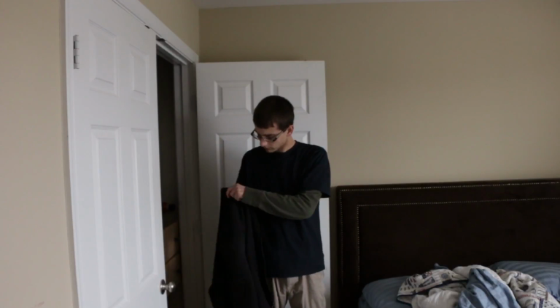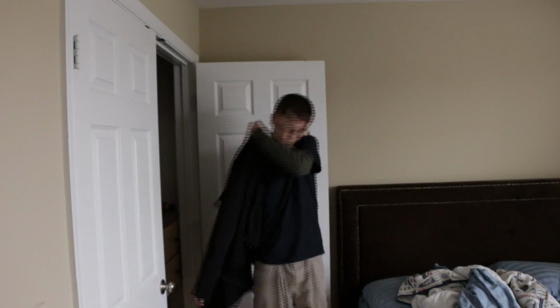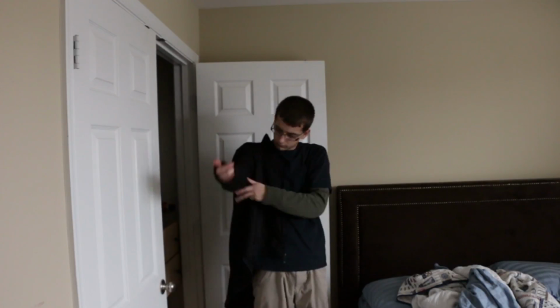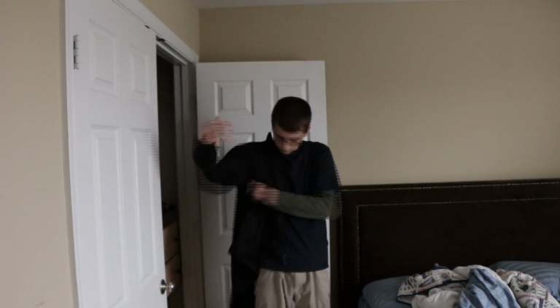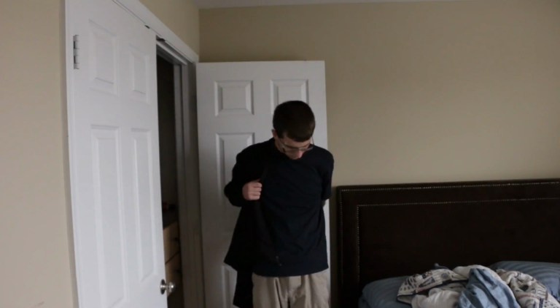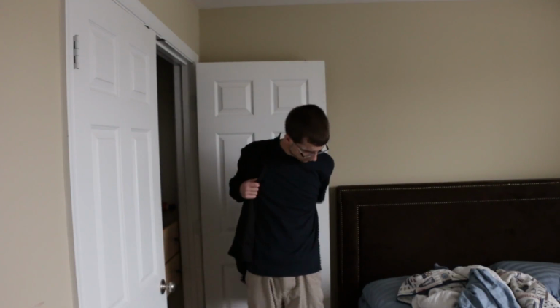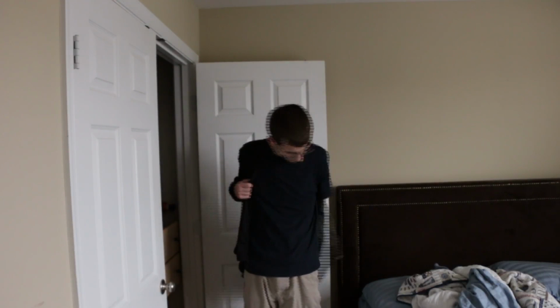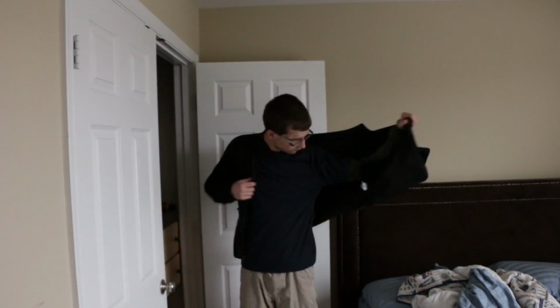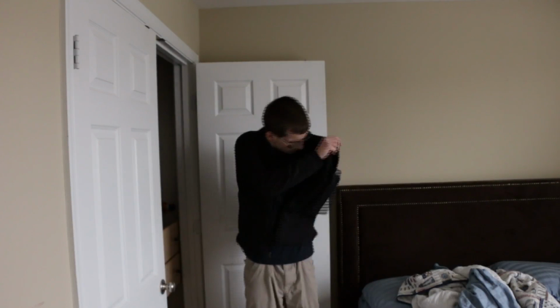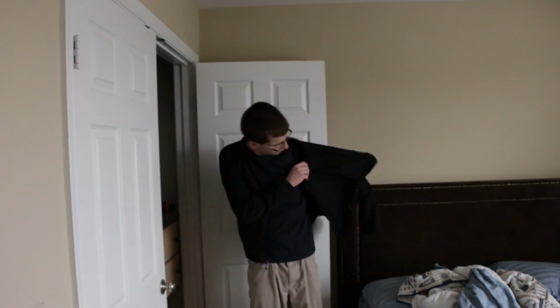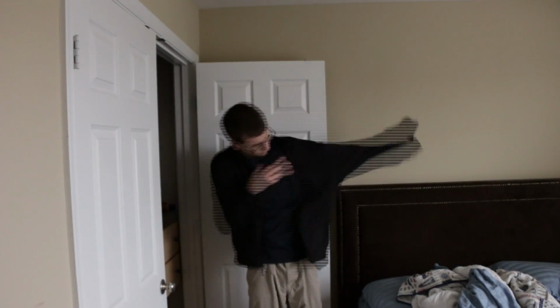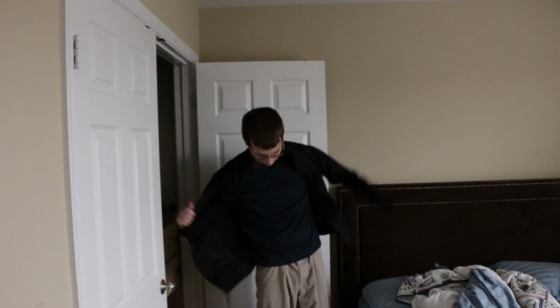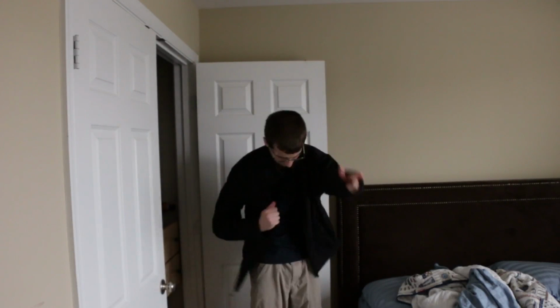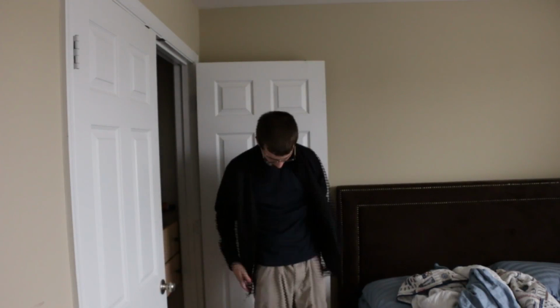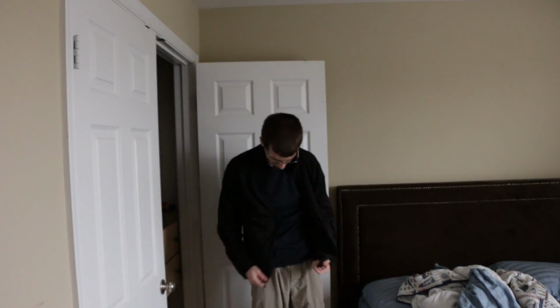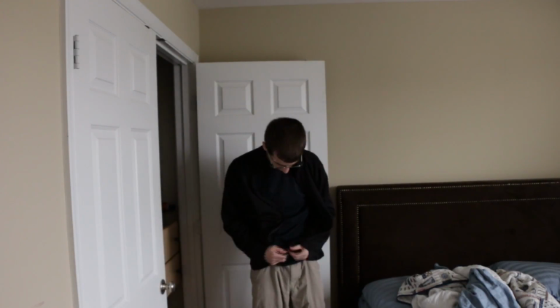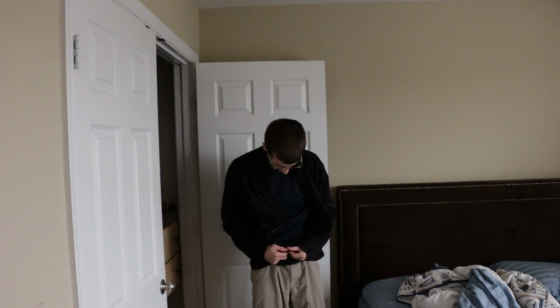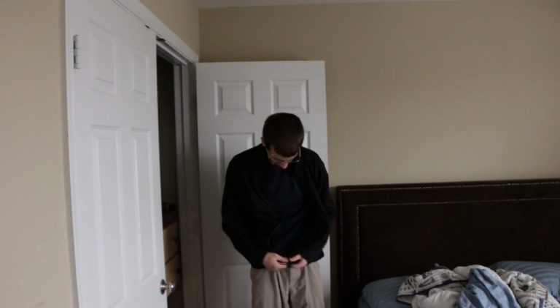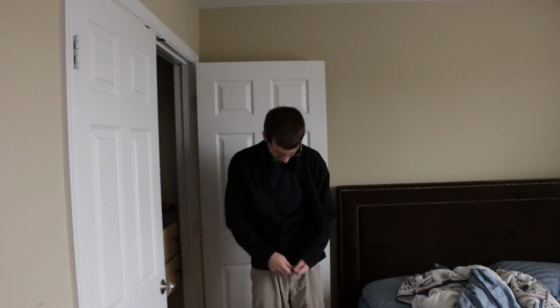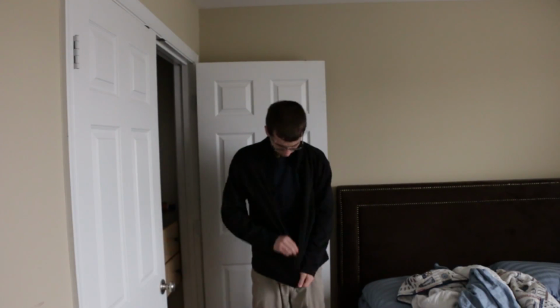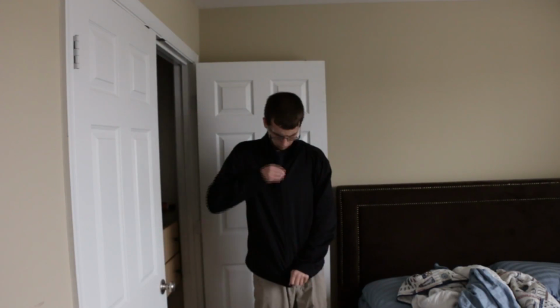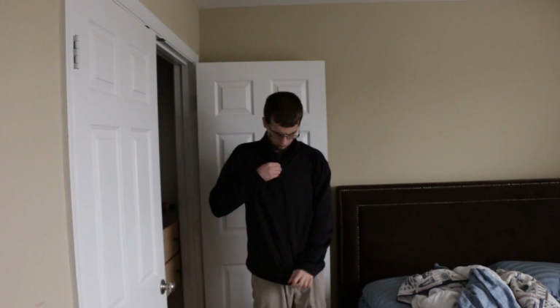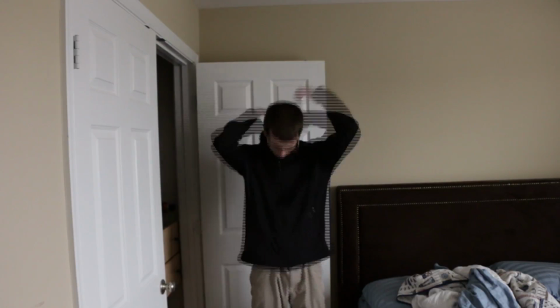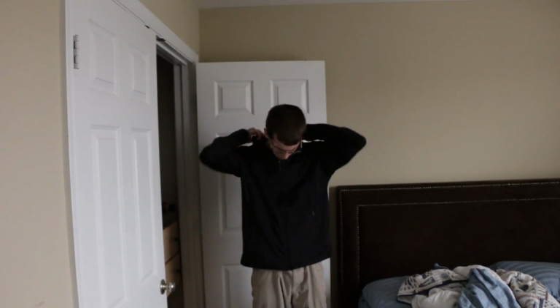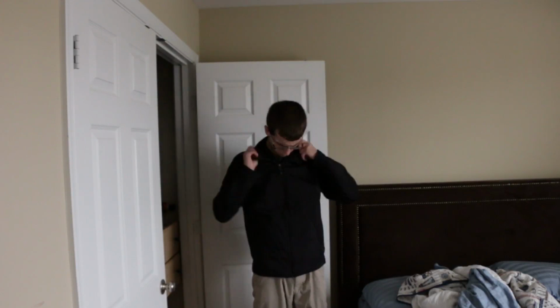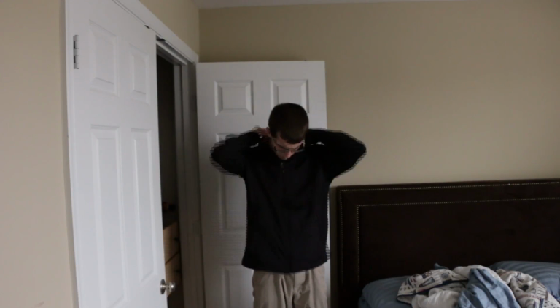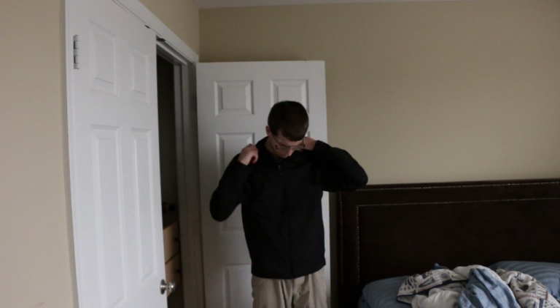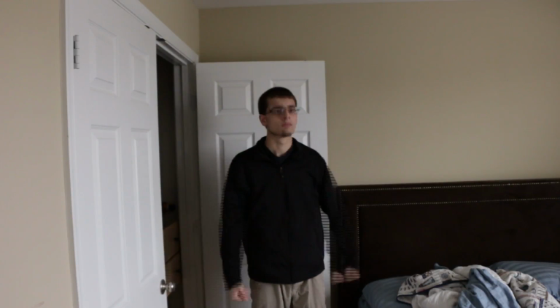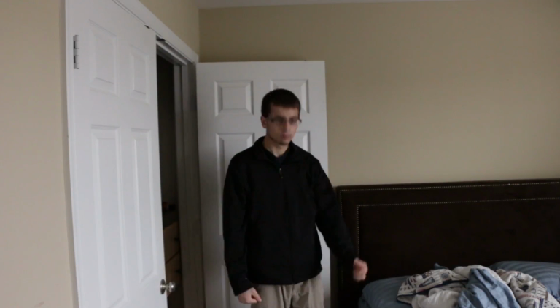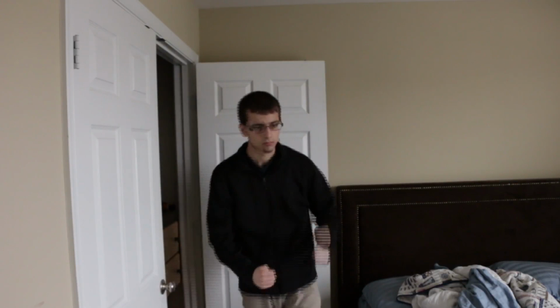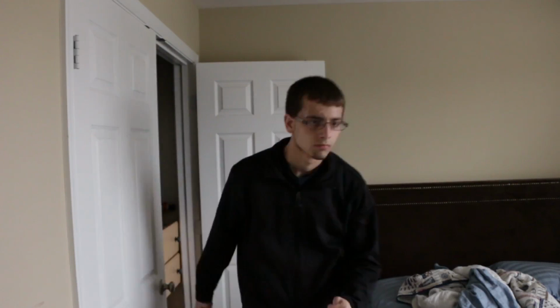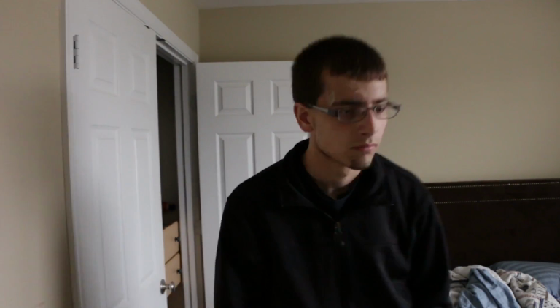Step number three, wear a jacket that has no hood. Hoods are lame, and you gotta look cool when you're out in the hurricane. Hey, that rhymes!